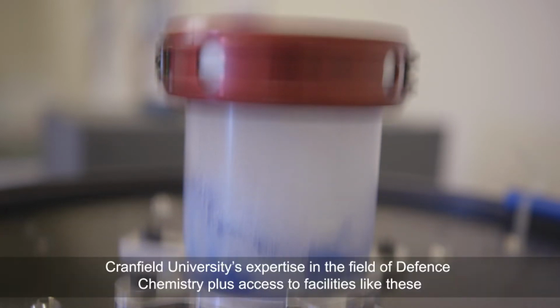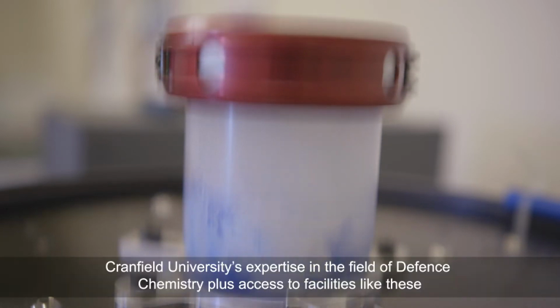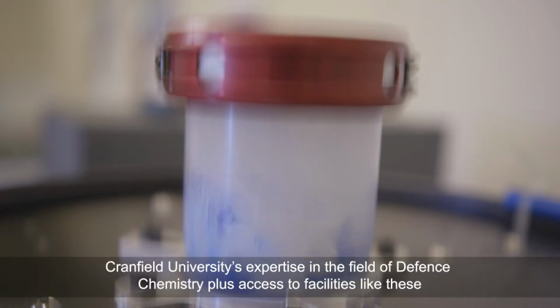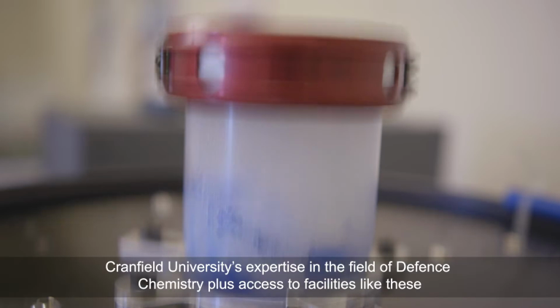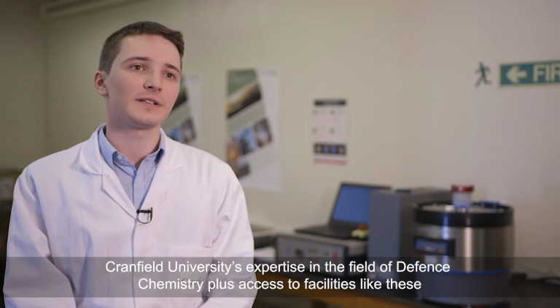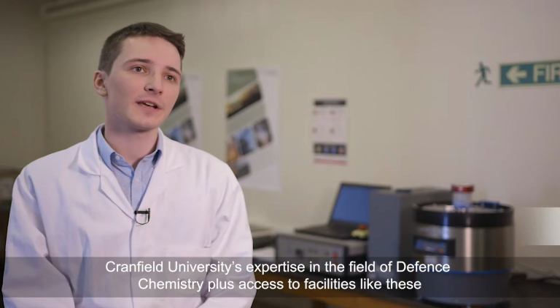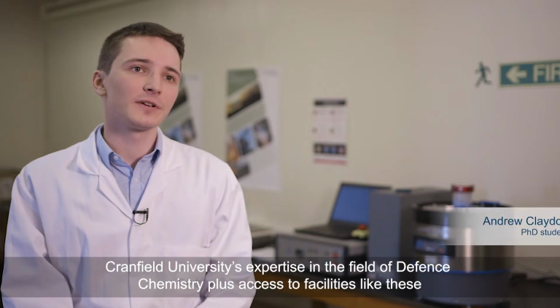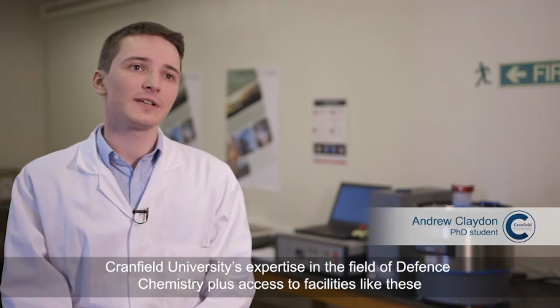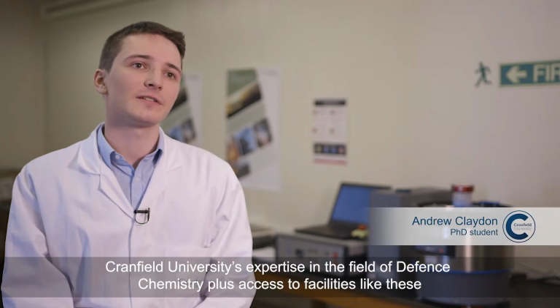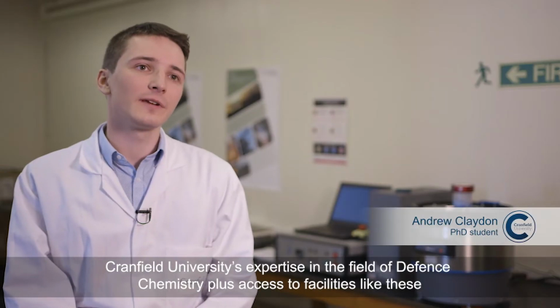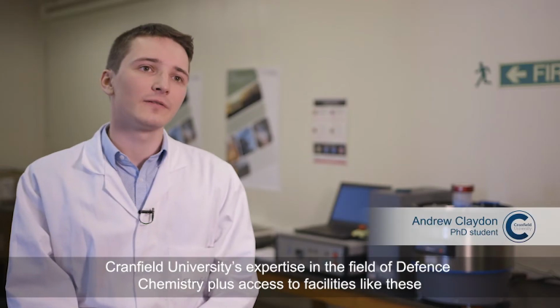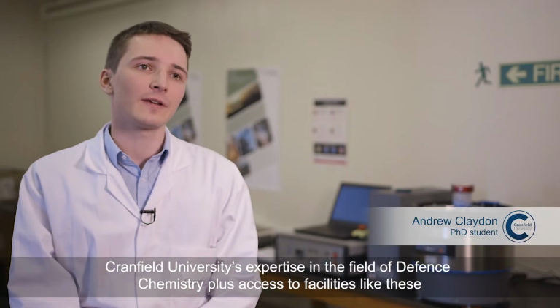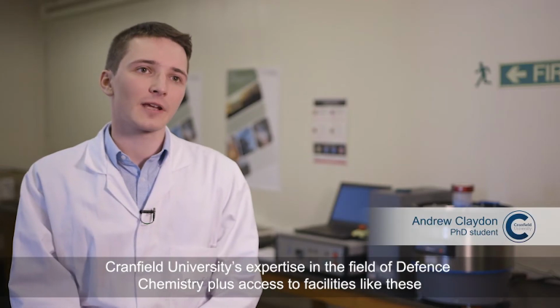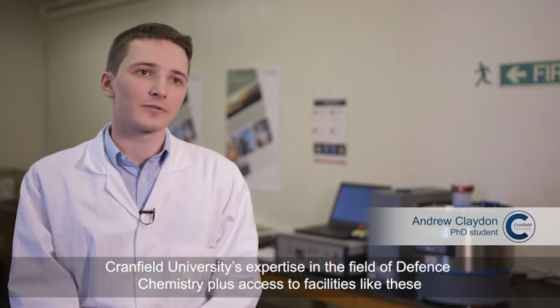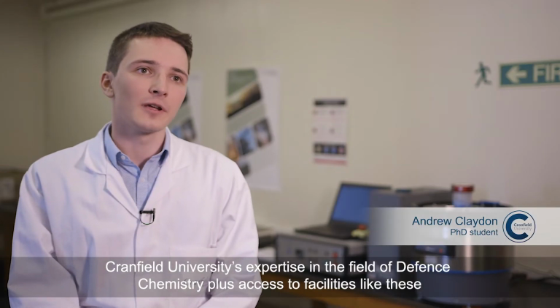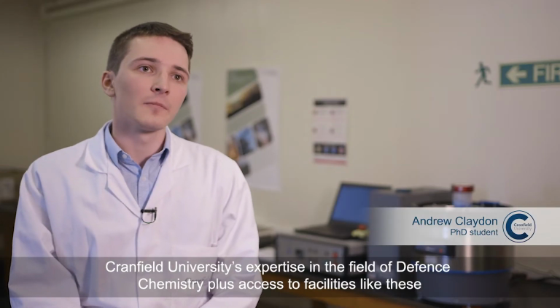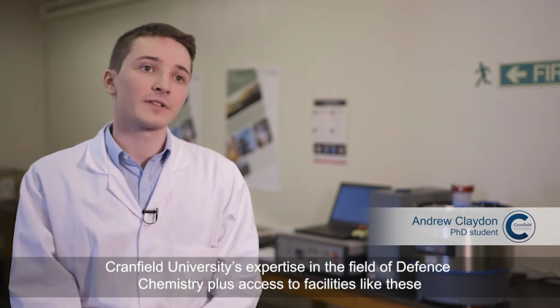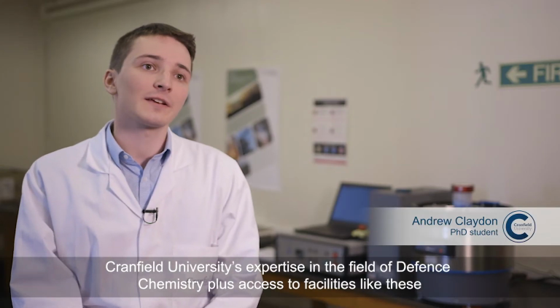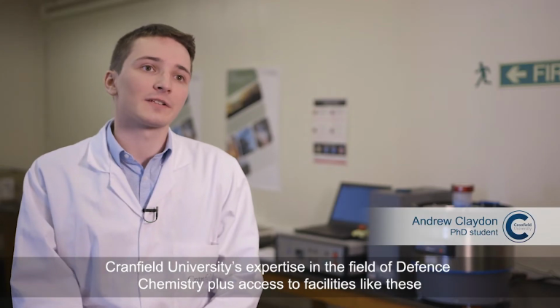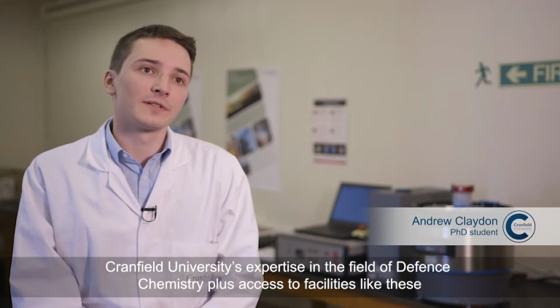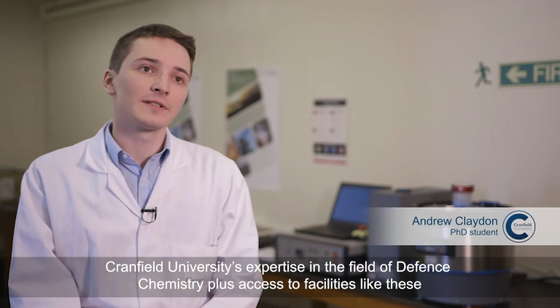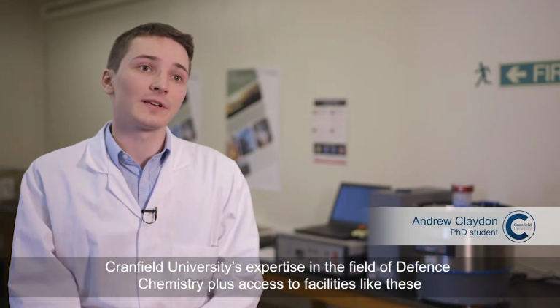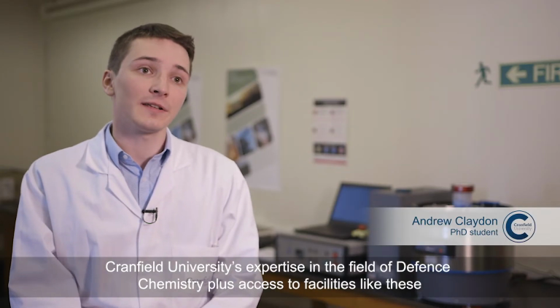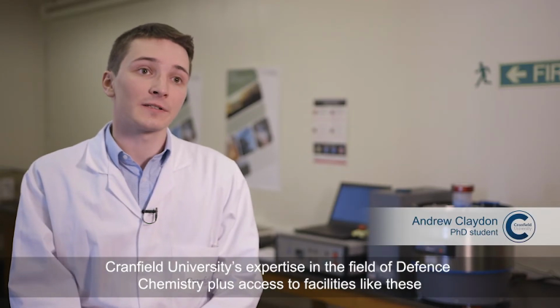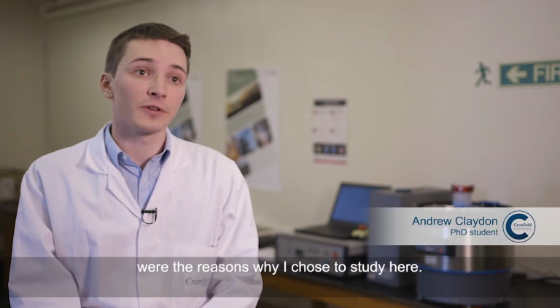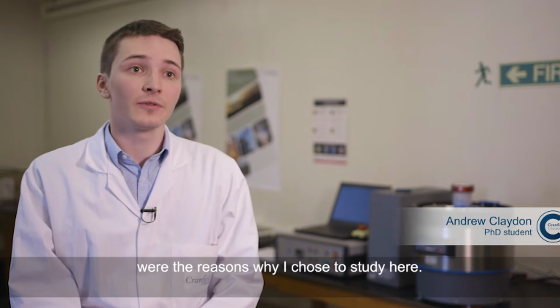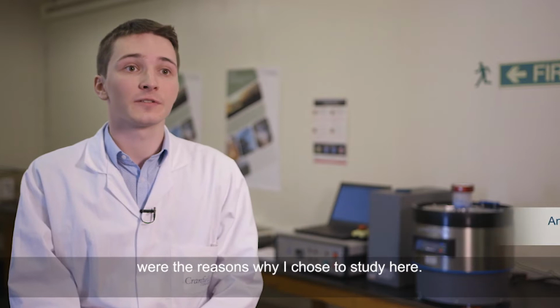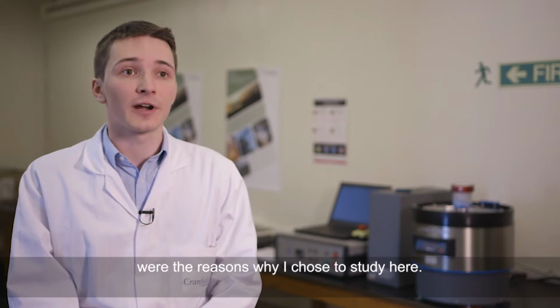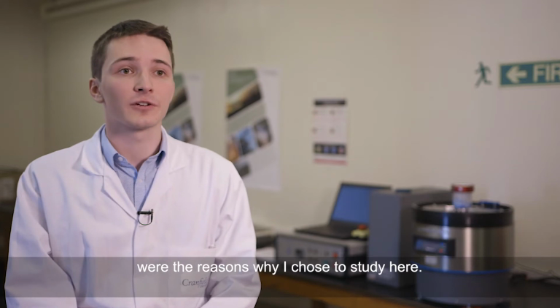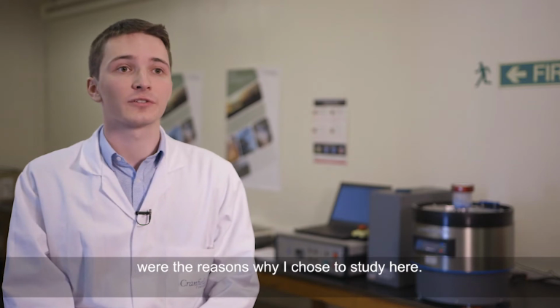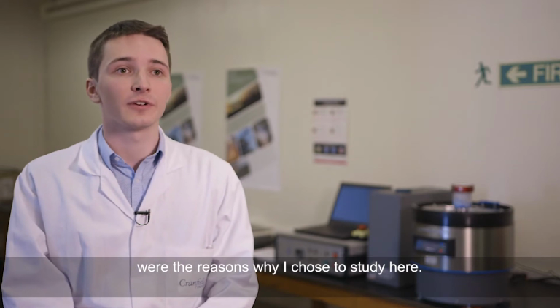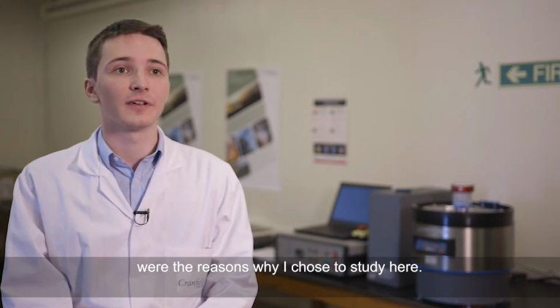Cranfield University's expertise in the field of defence chemistry, plus access to facilities like these, were the reasons why I chose to study here.